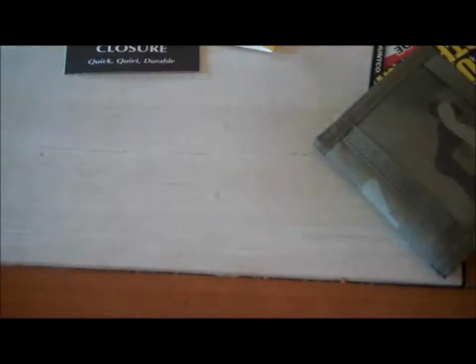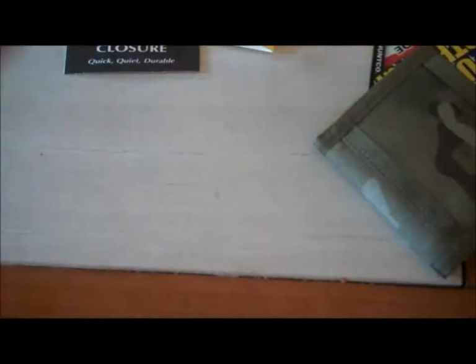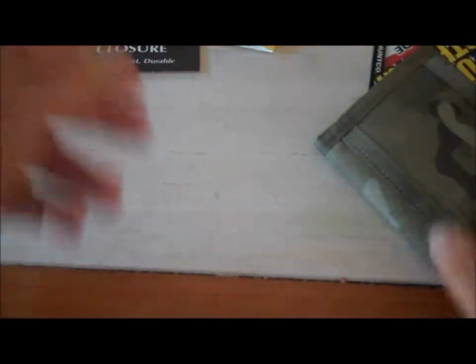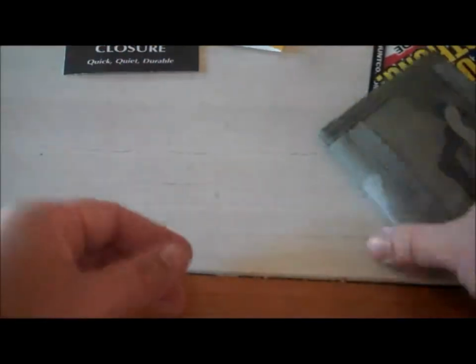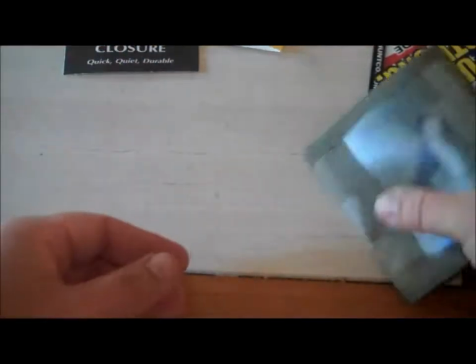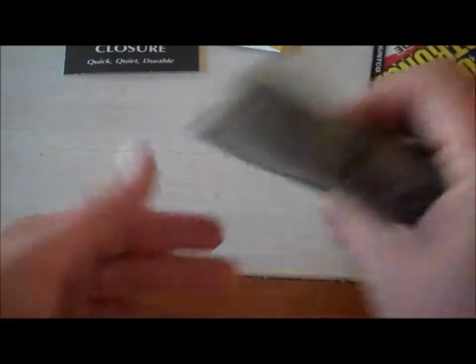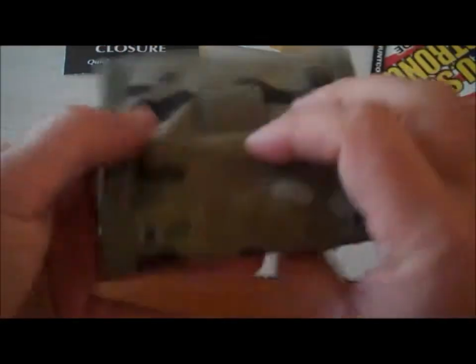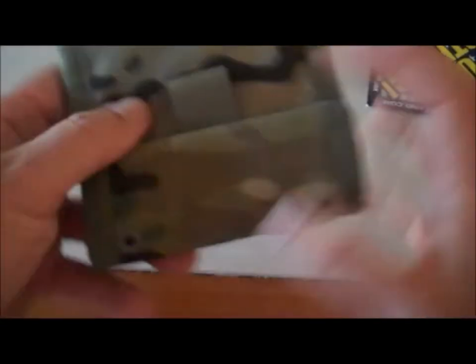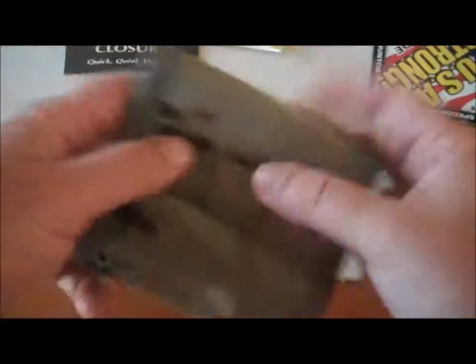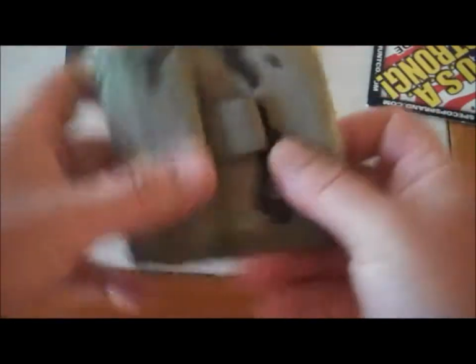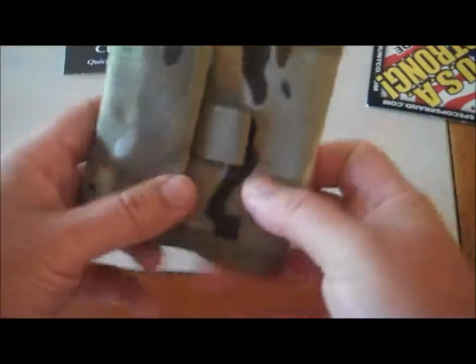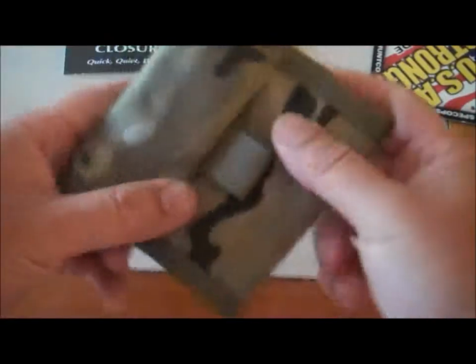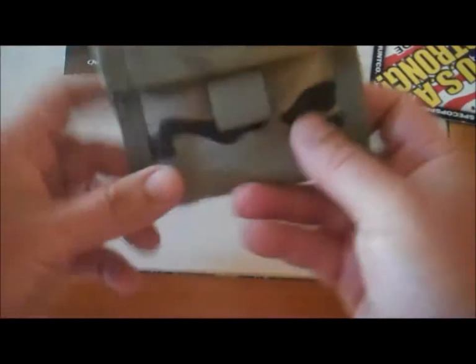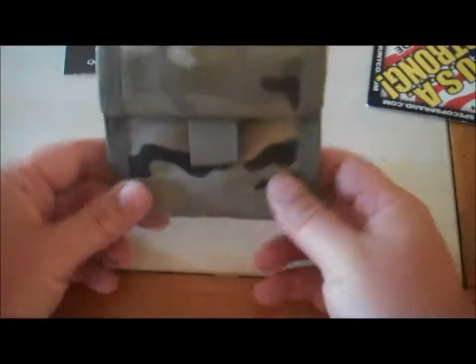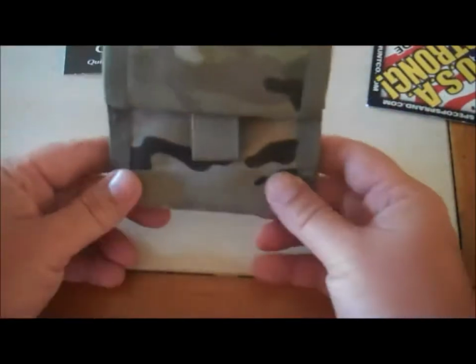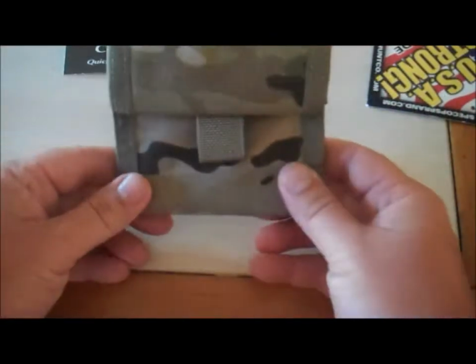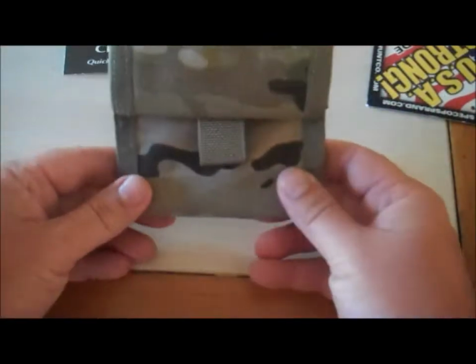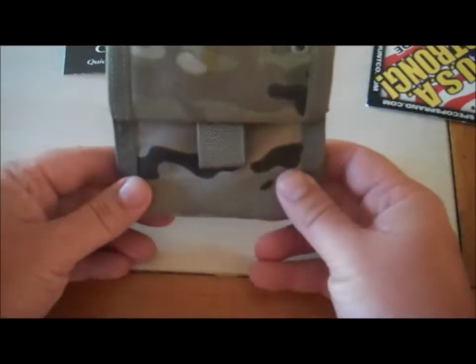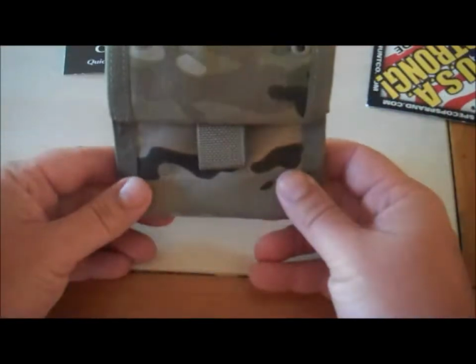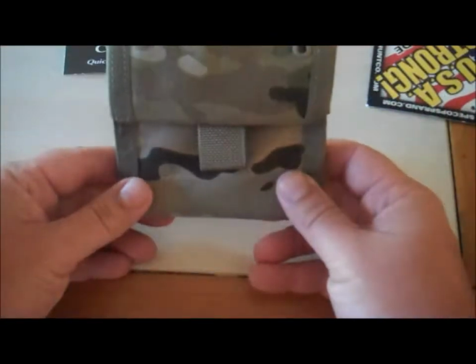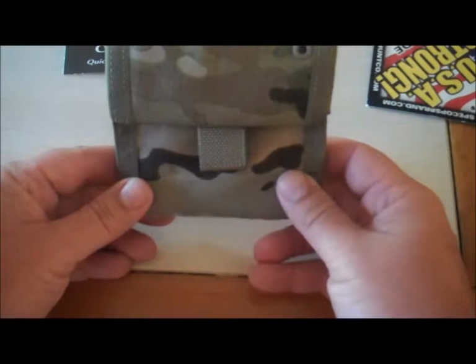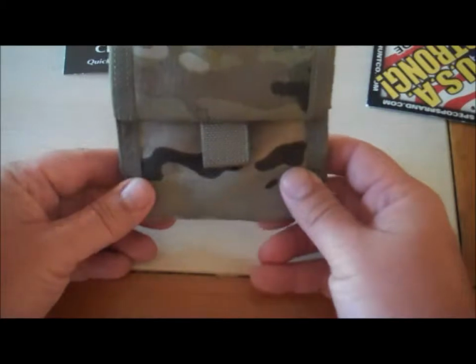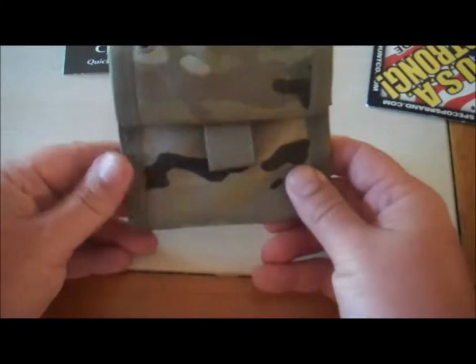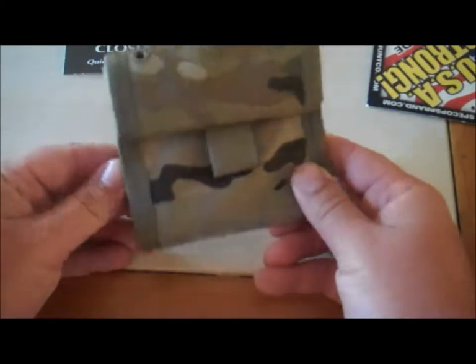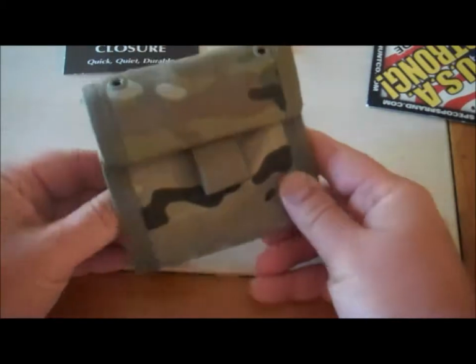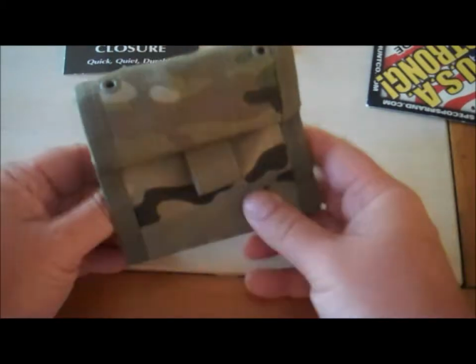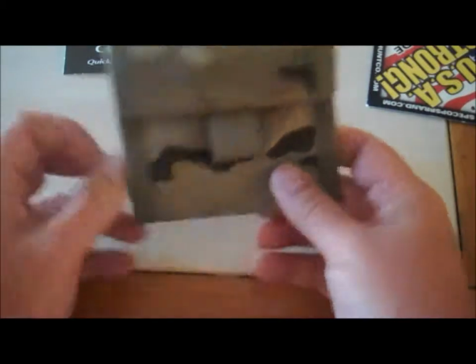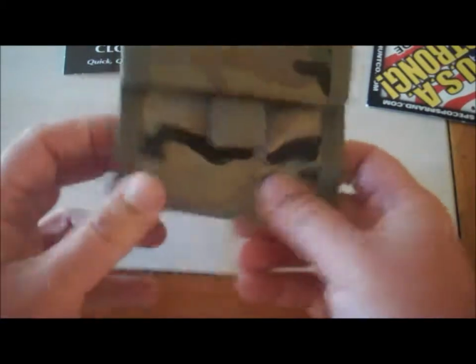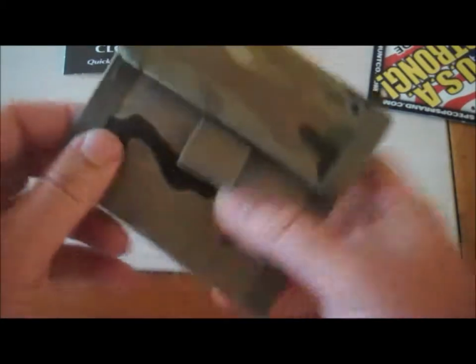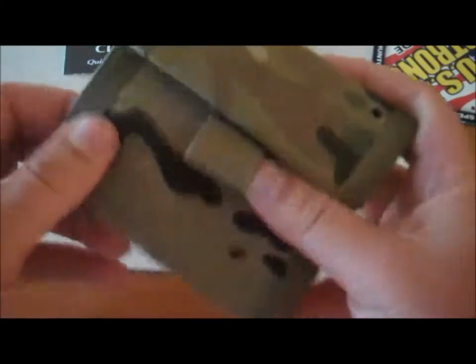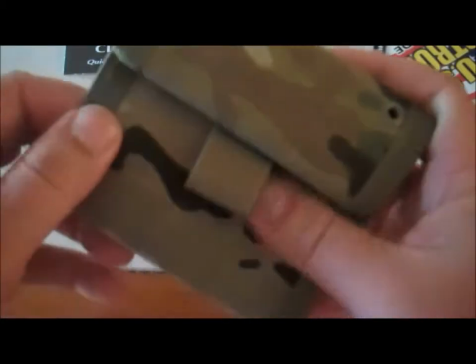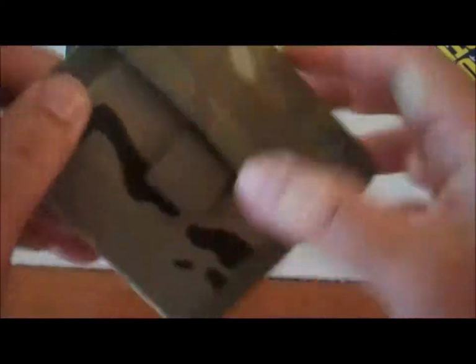Guys, it's pretty cool. Wallet here, multicam, made well.